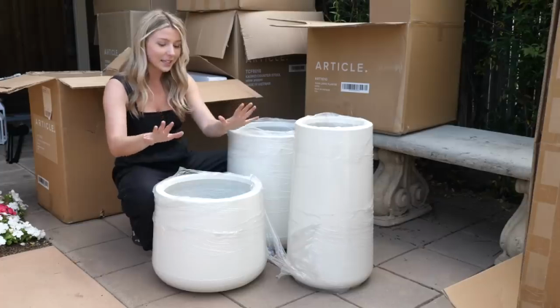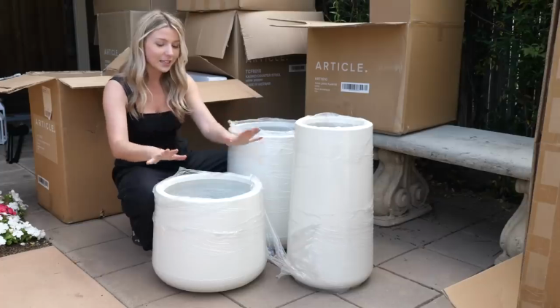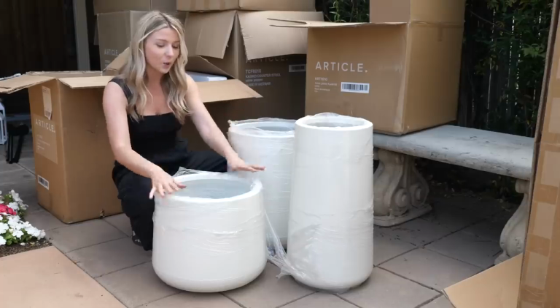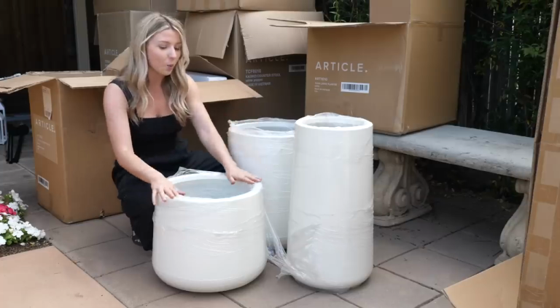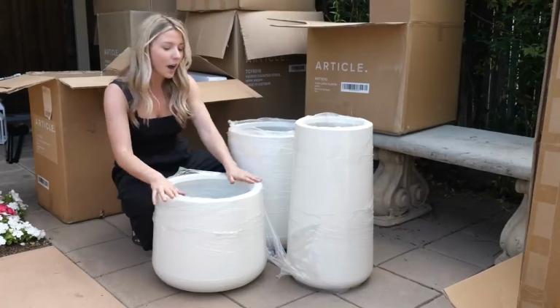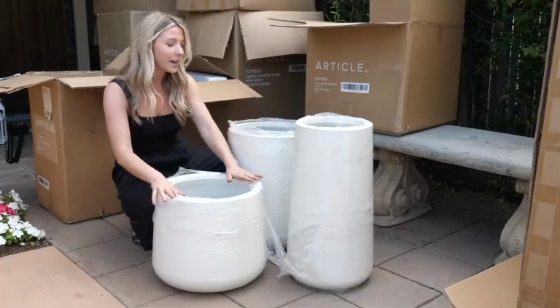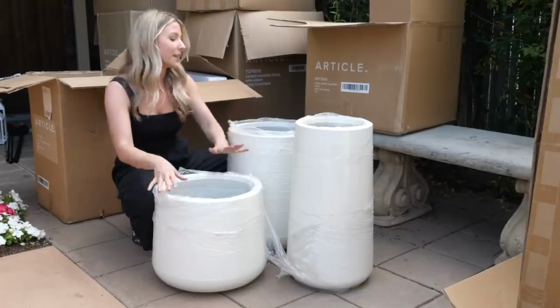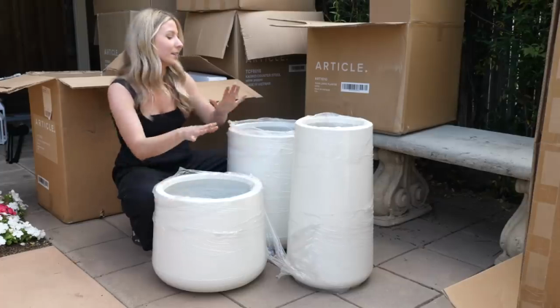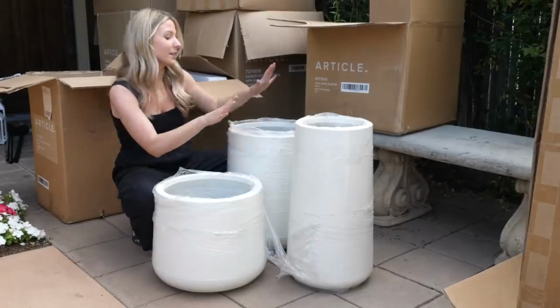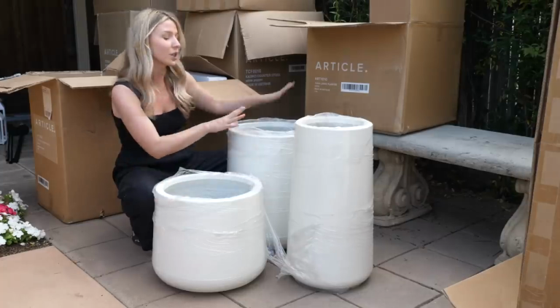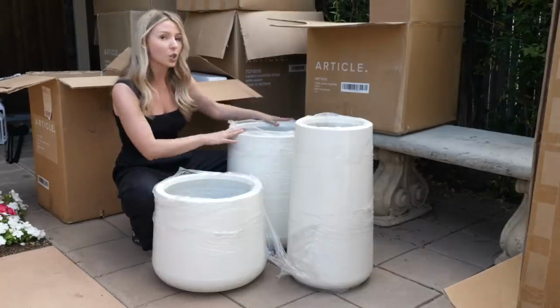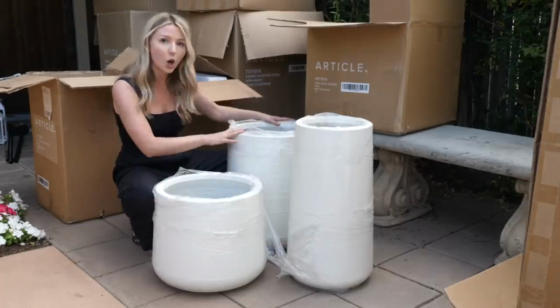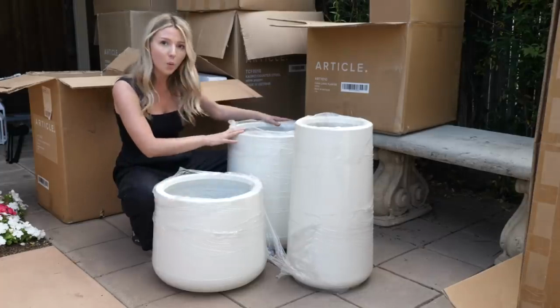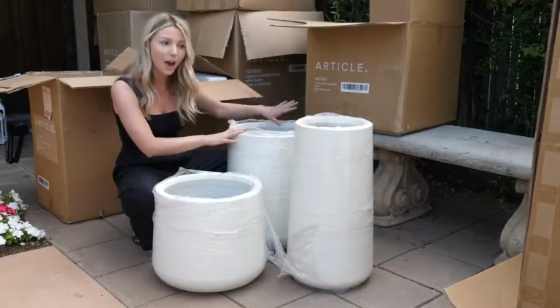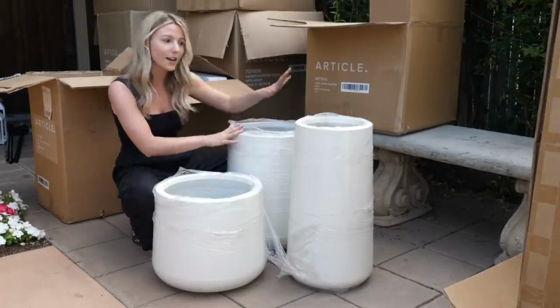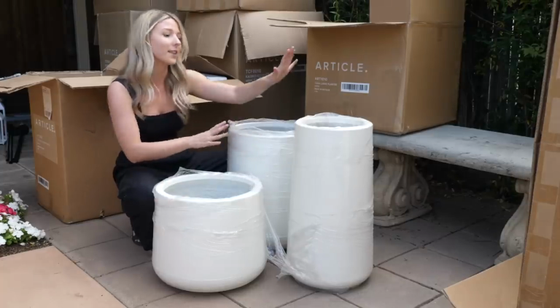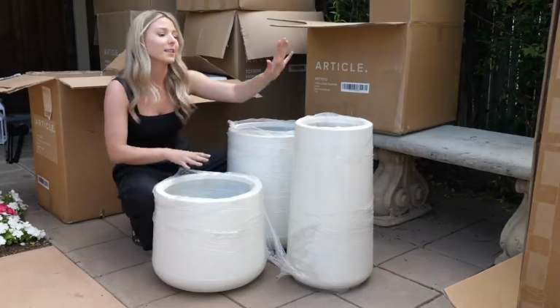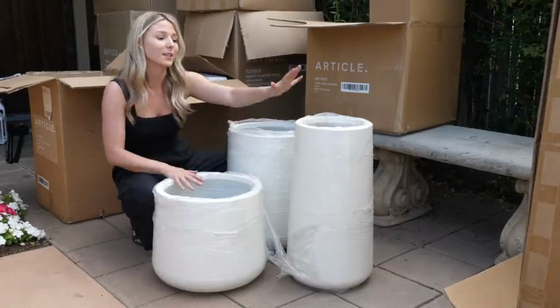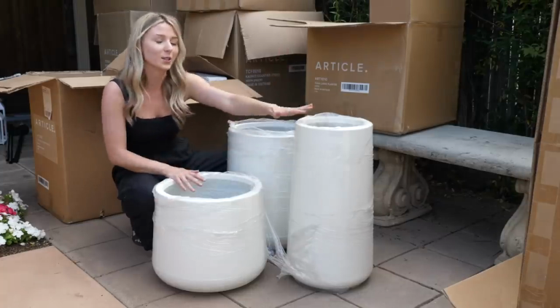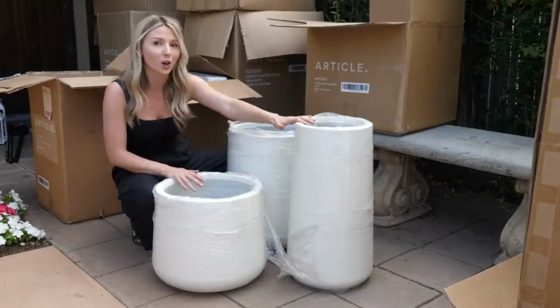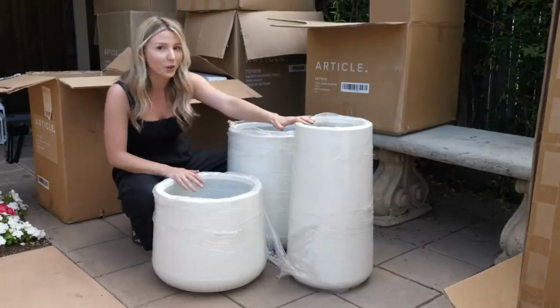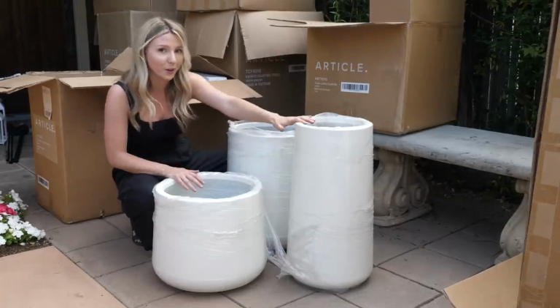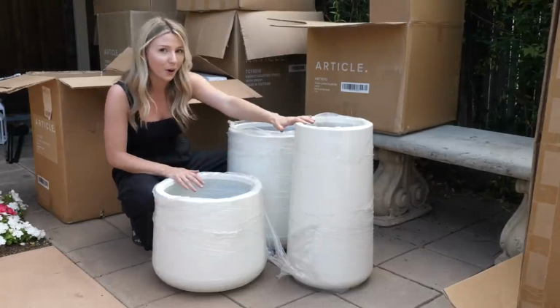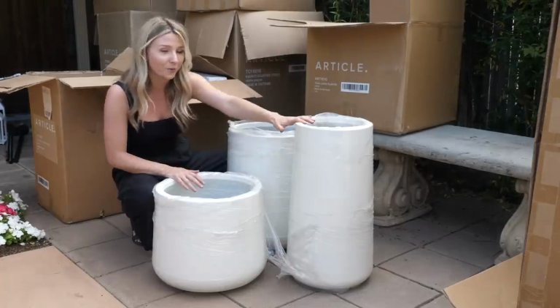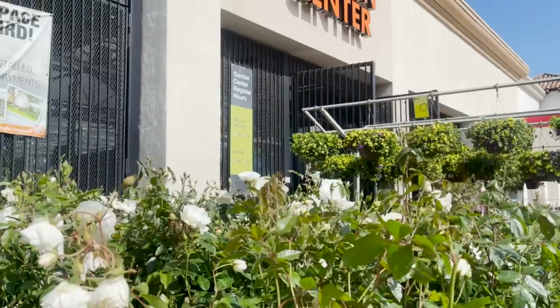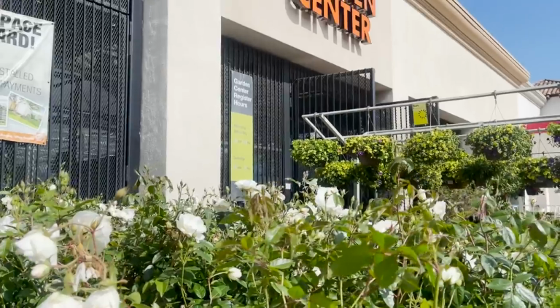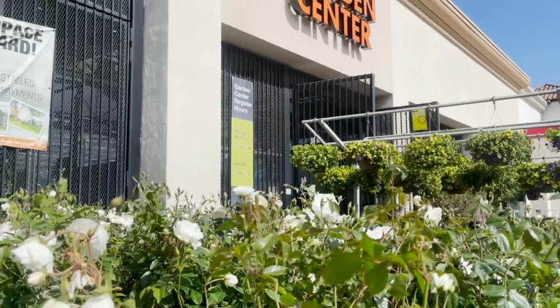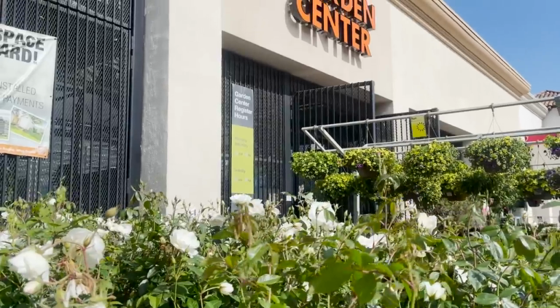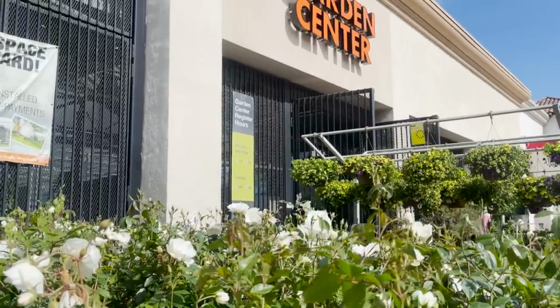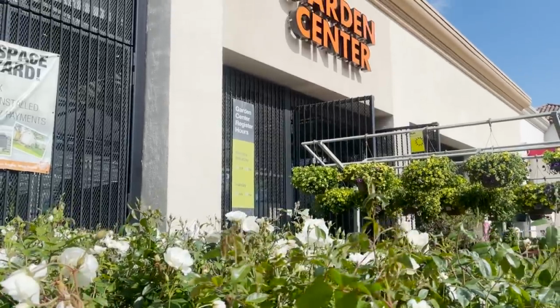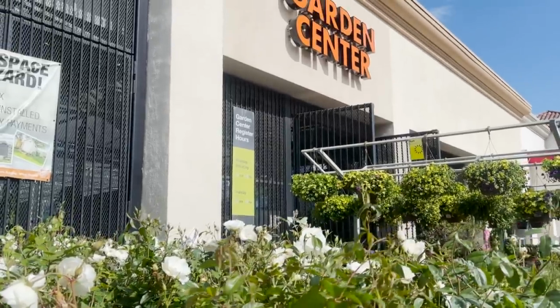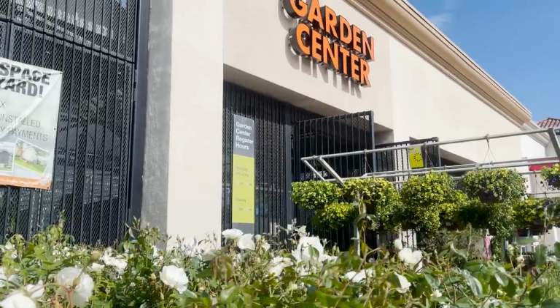This is the wide, this is the tall wide, and then this is the tall narrow. Now I just have to go get some plants.